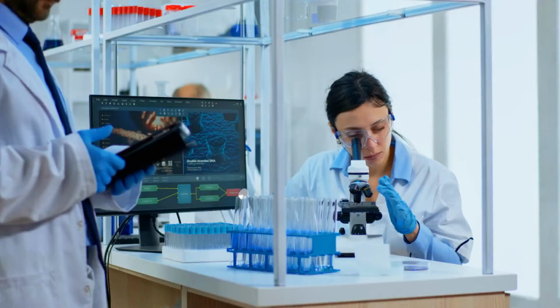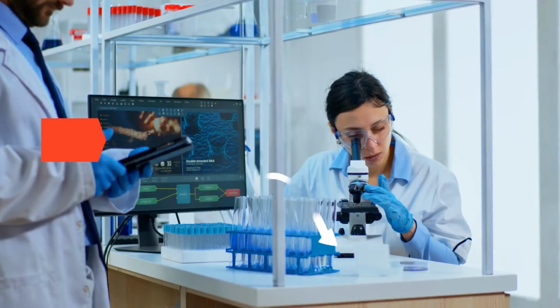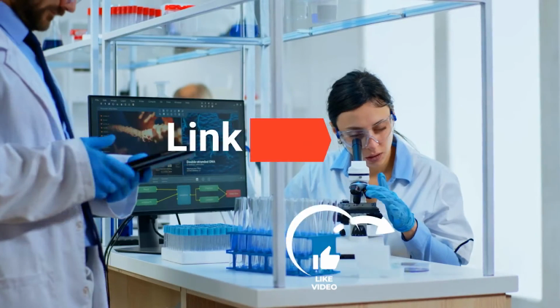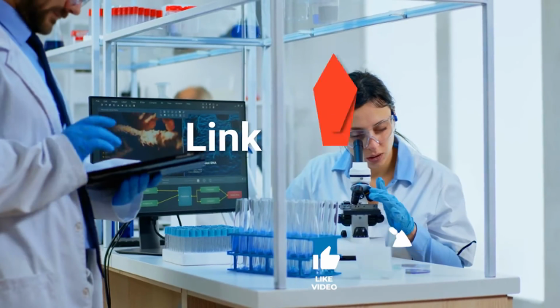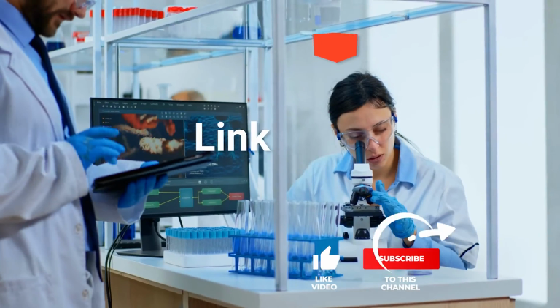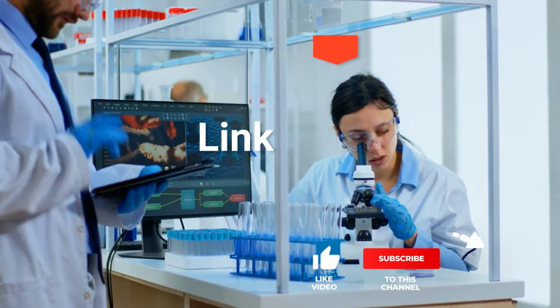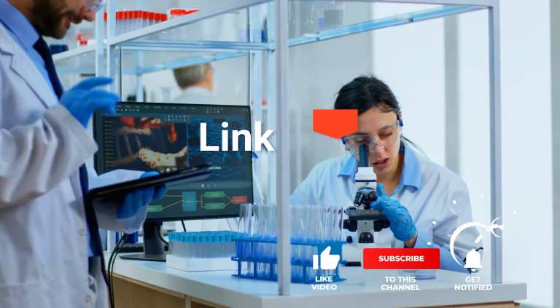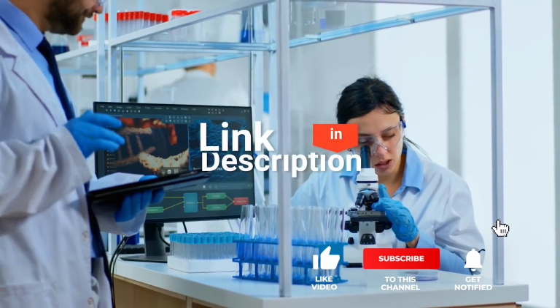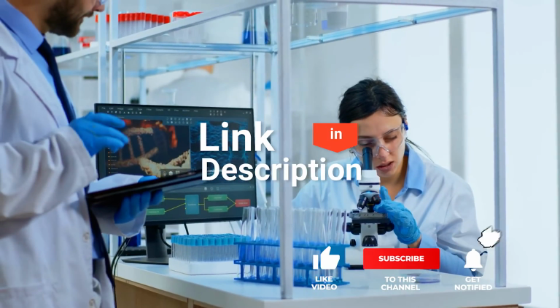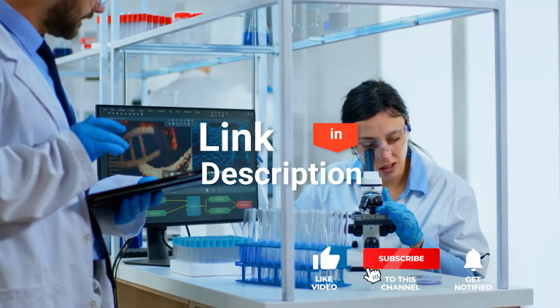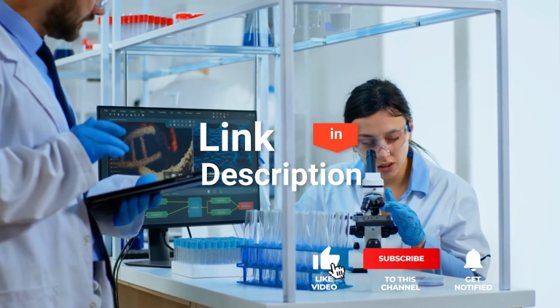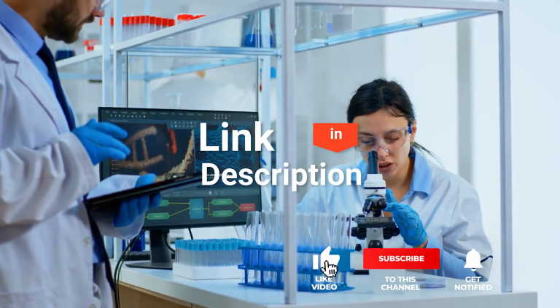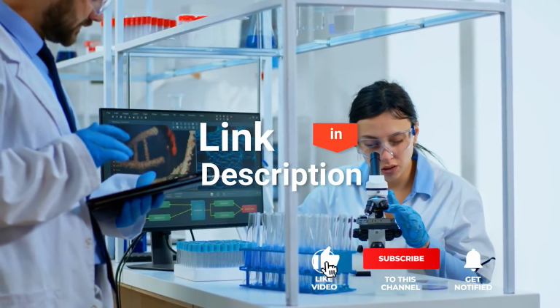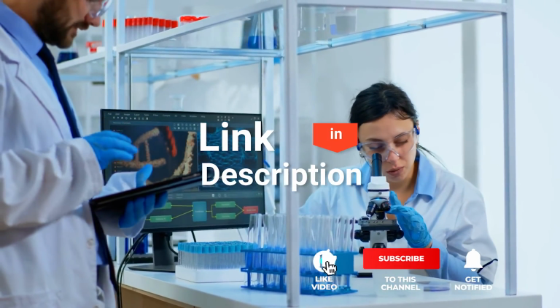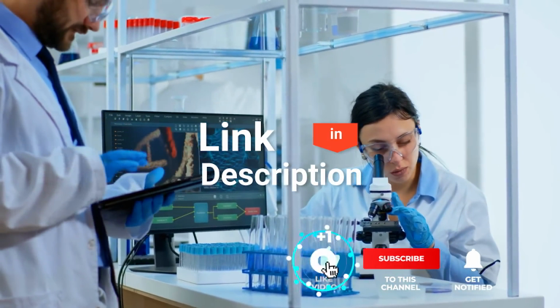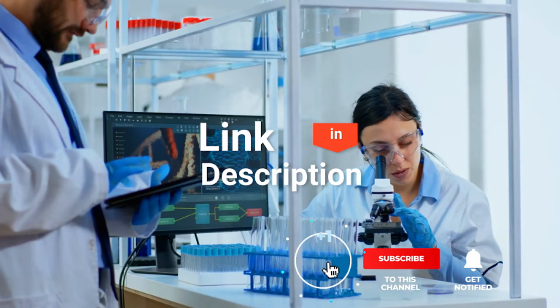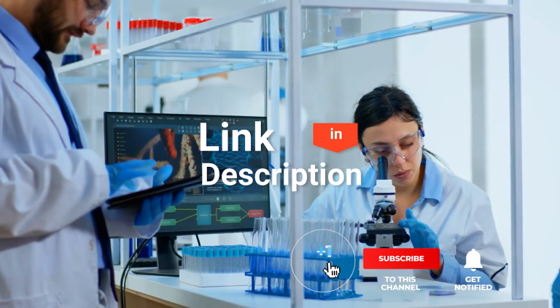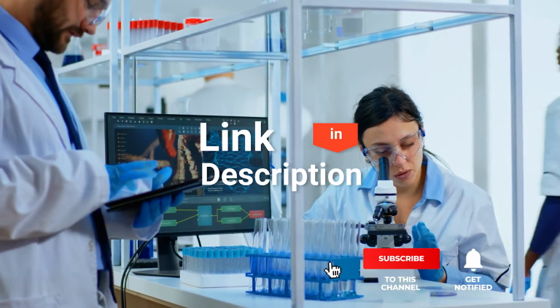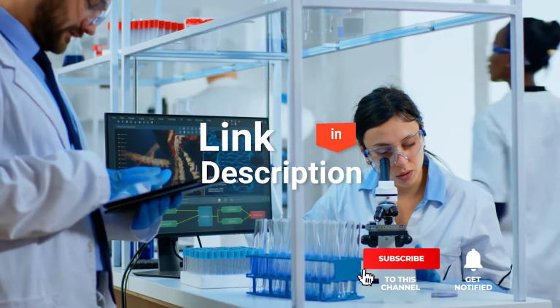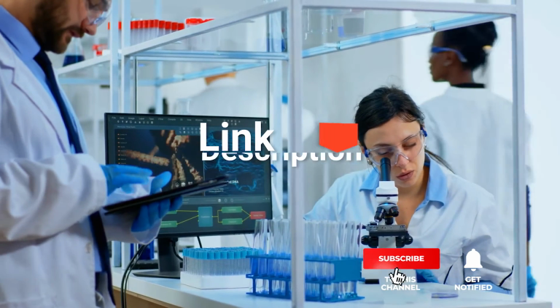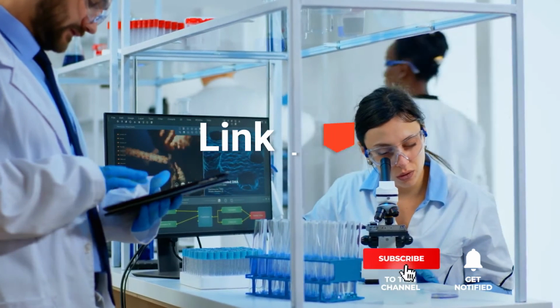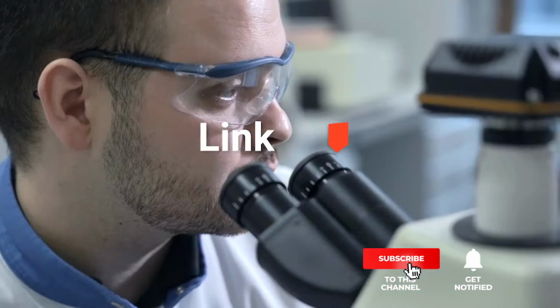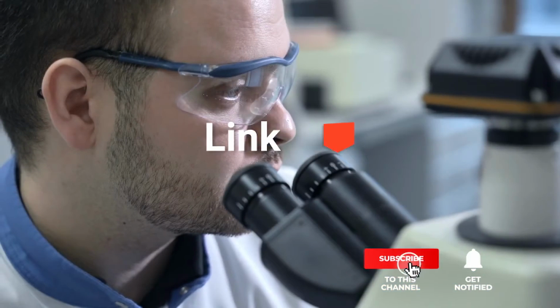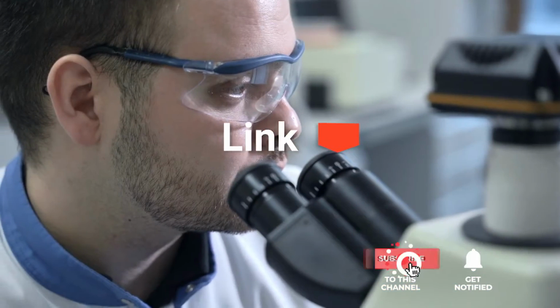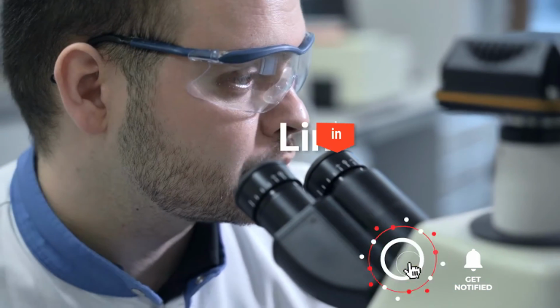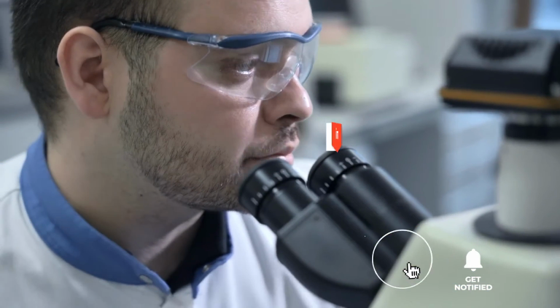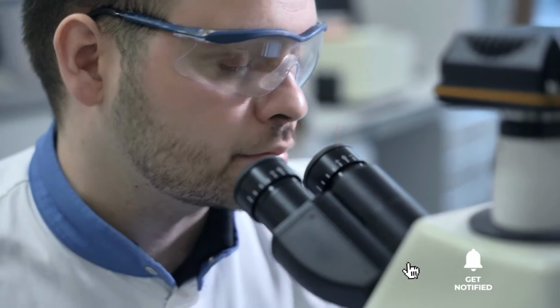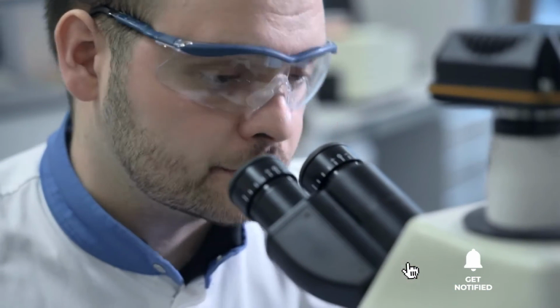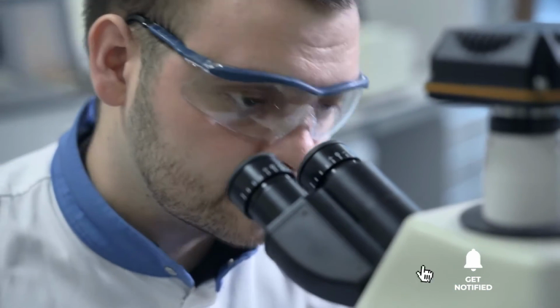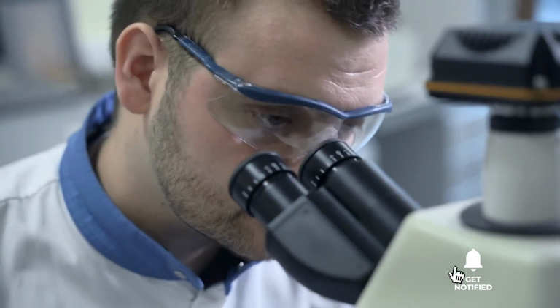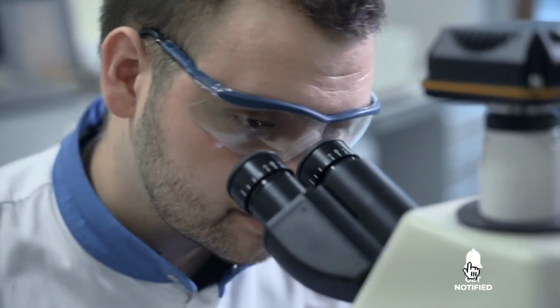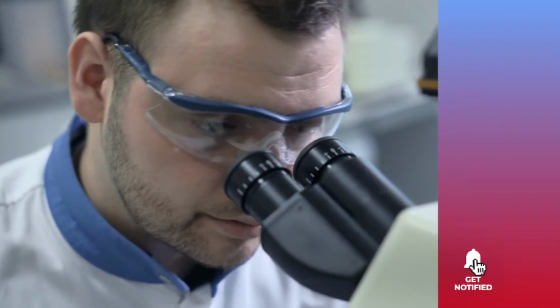If you want more information and updated pricing on the products mentioned, be sure to check the links in the description box below. So, here are the top five best digital microscopes.